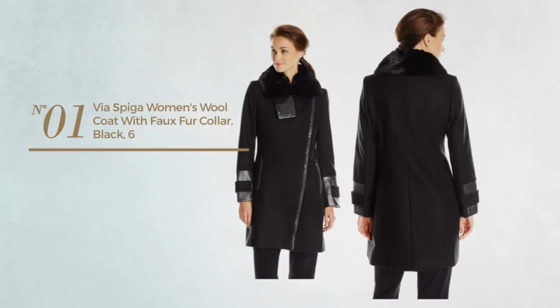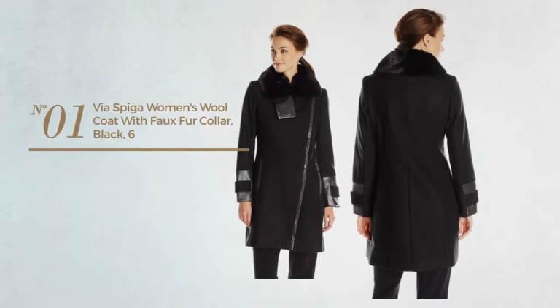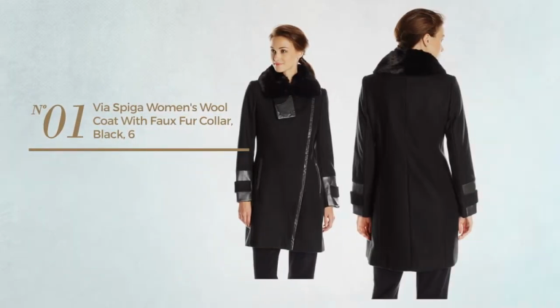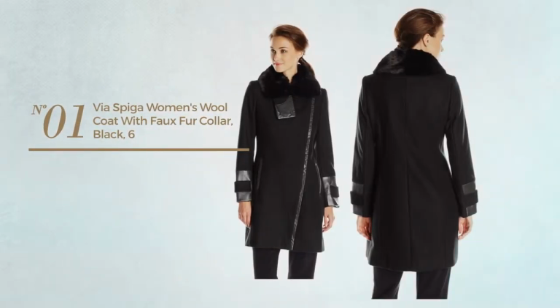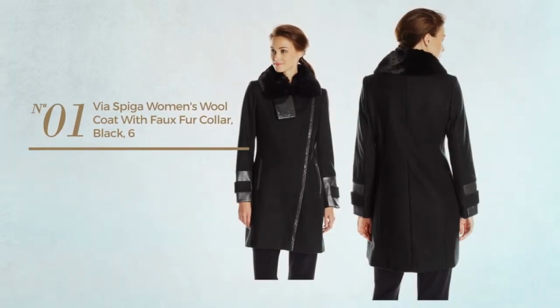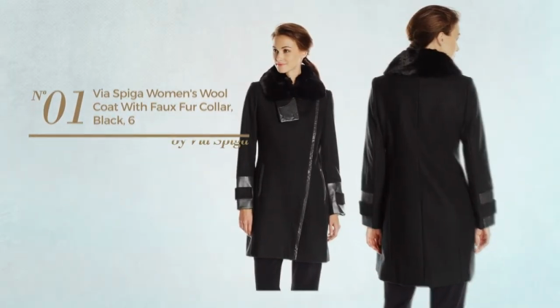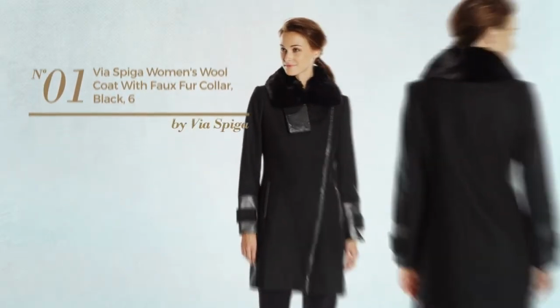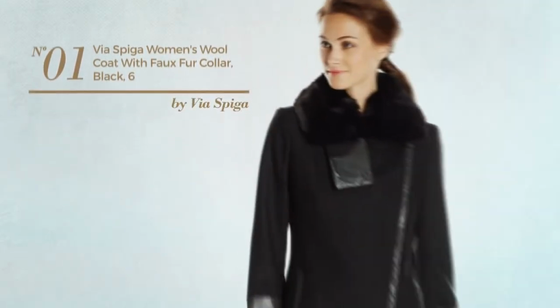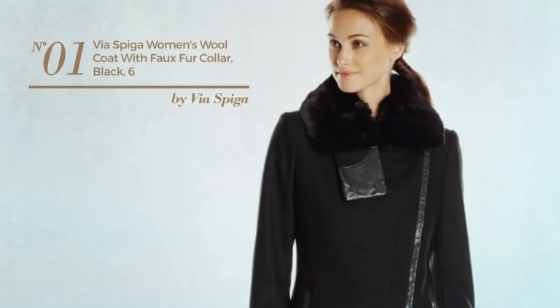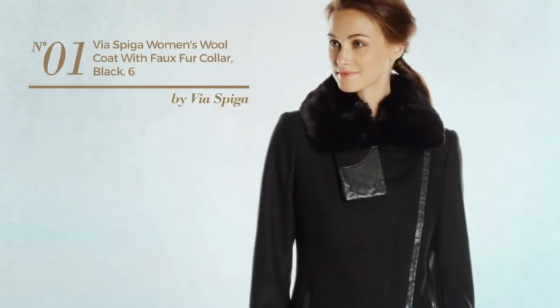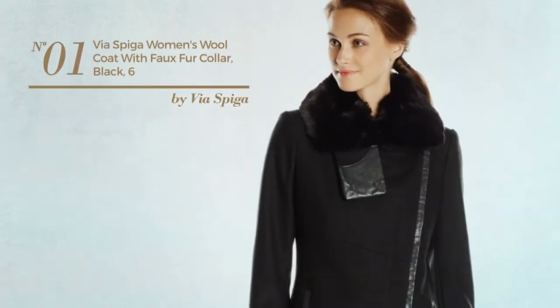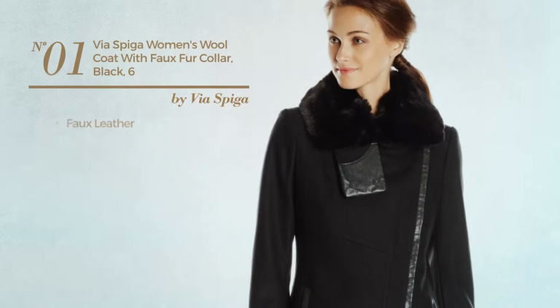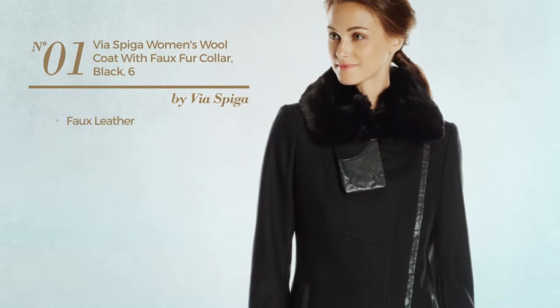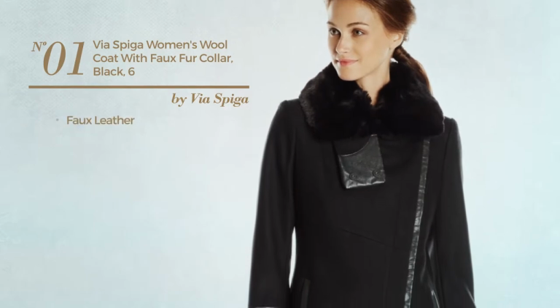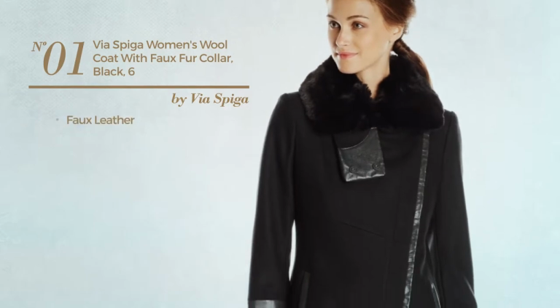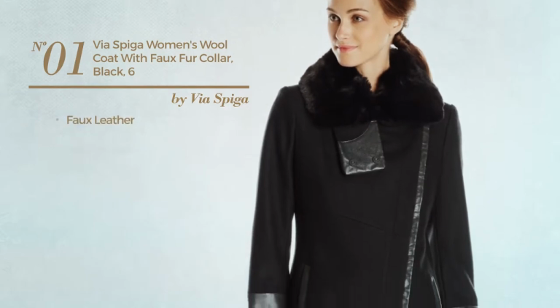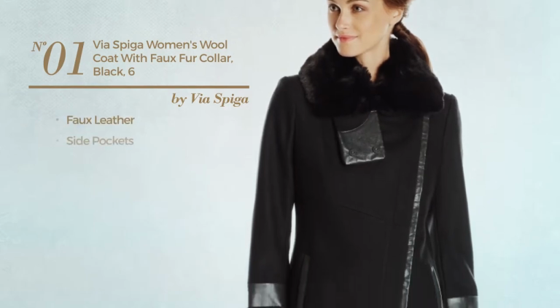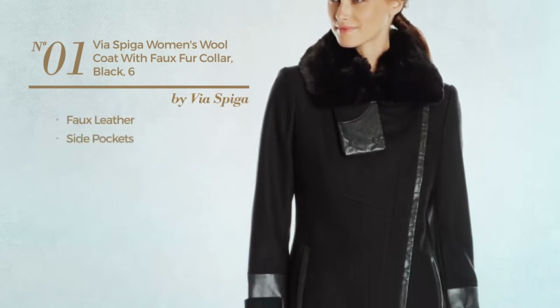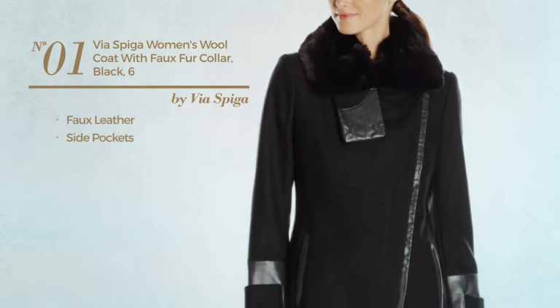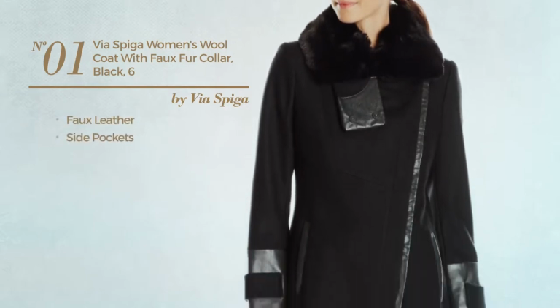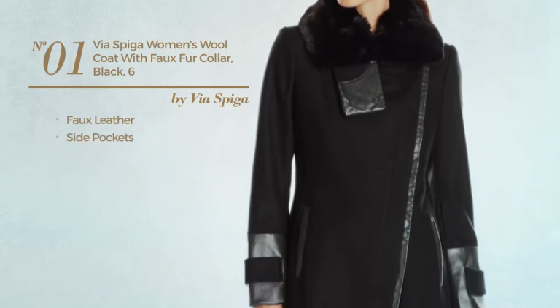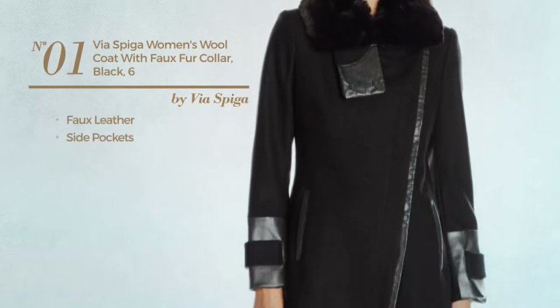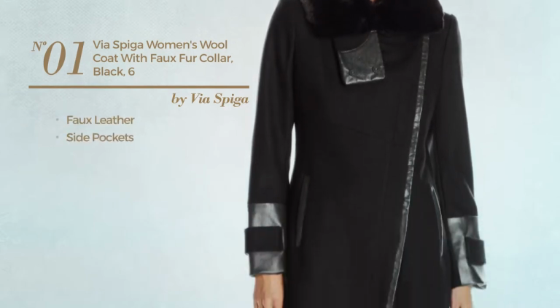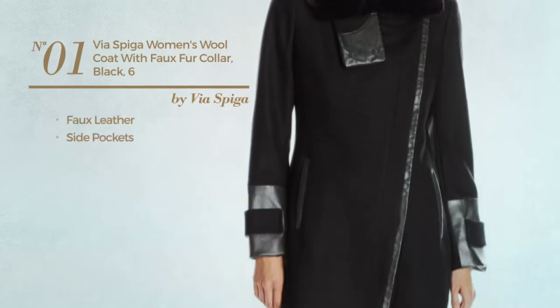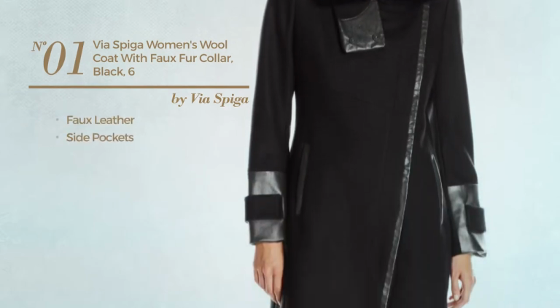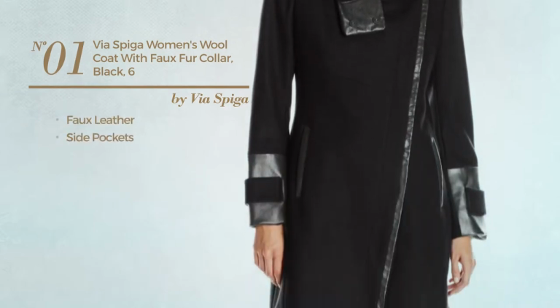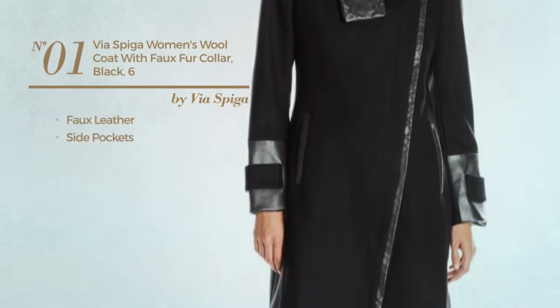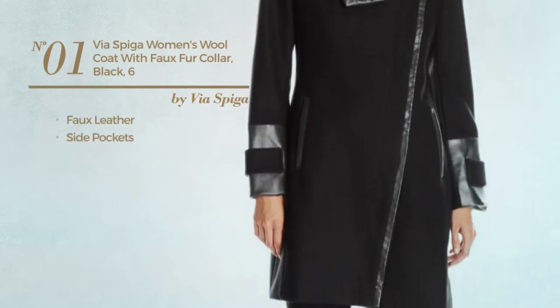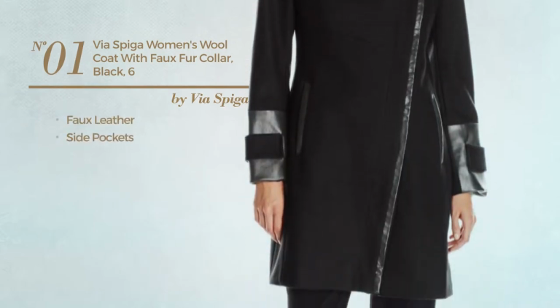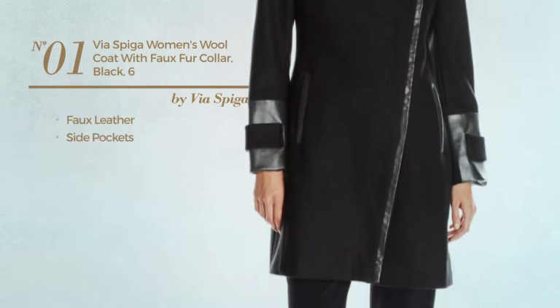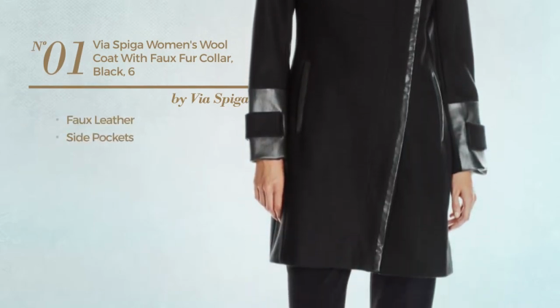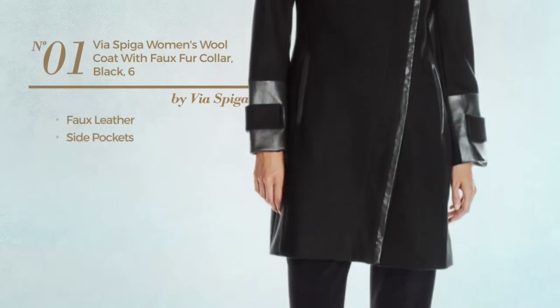Number 1. Produced with faux leather, with side pockets. Available in two other colors.